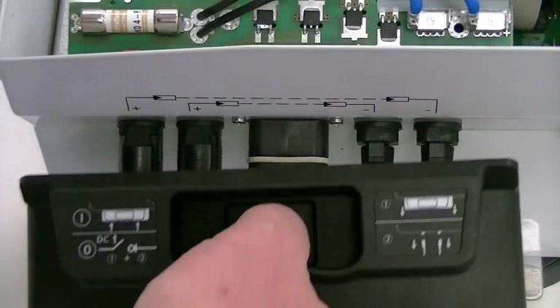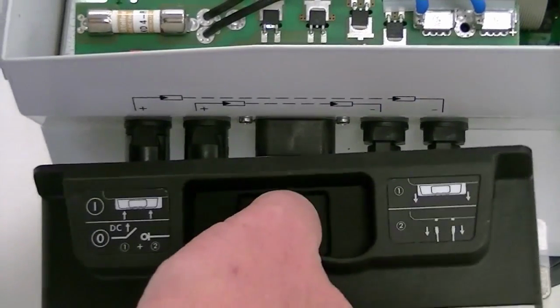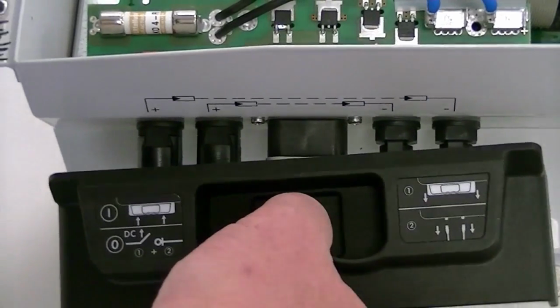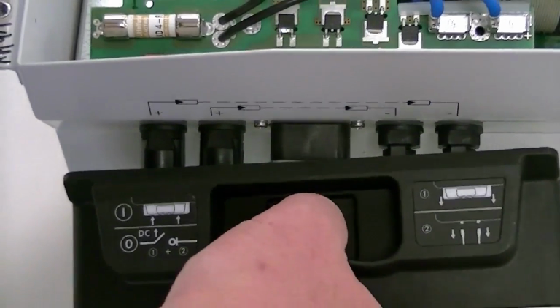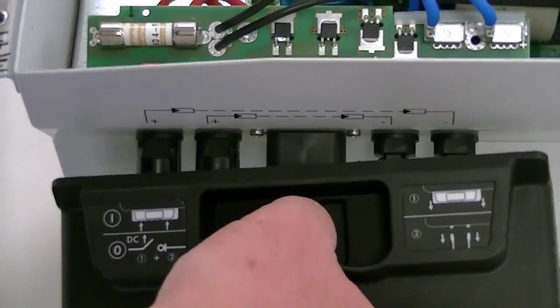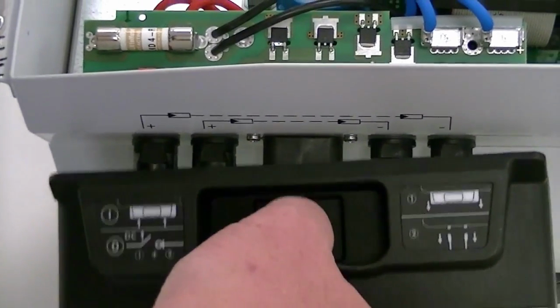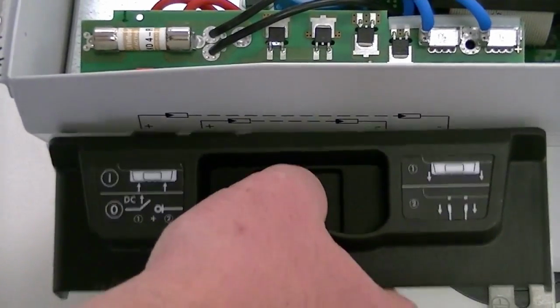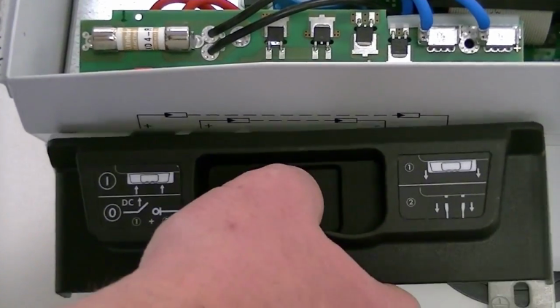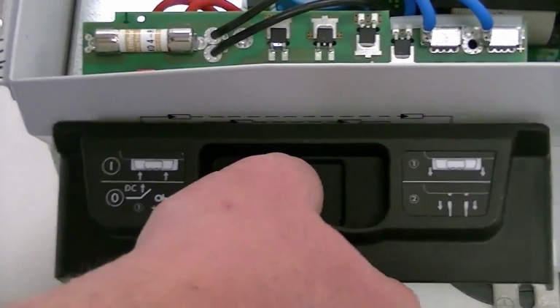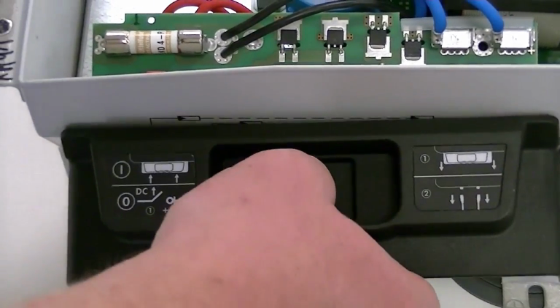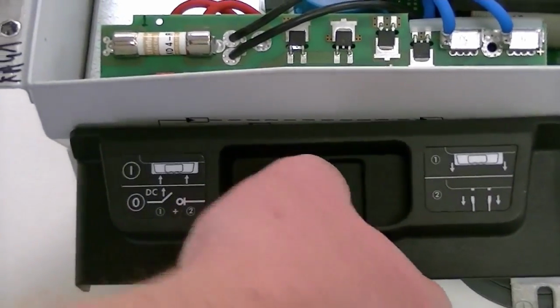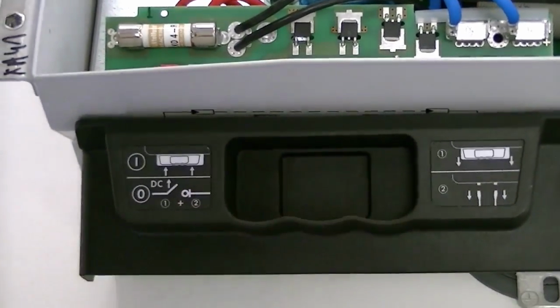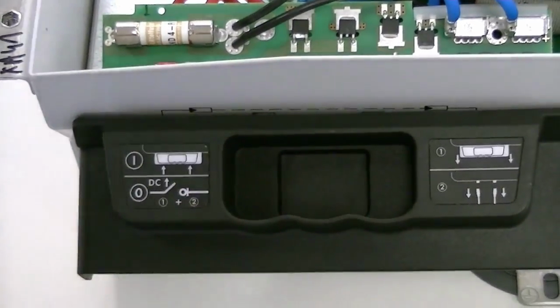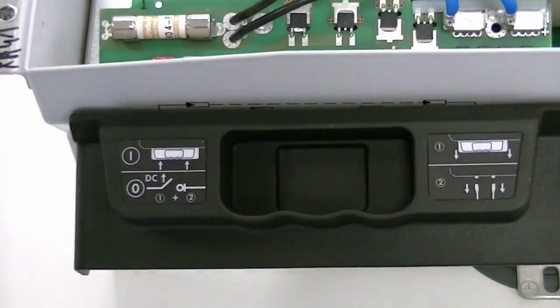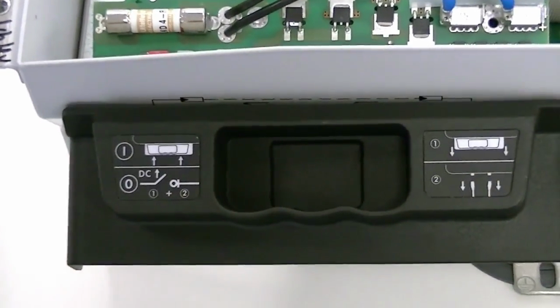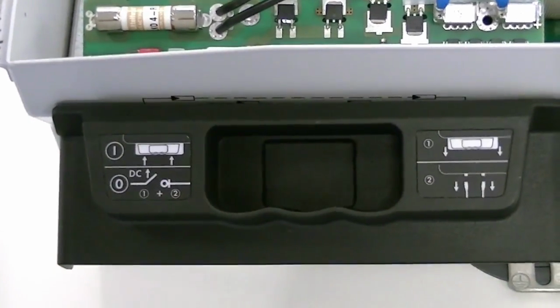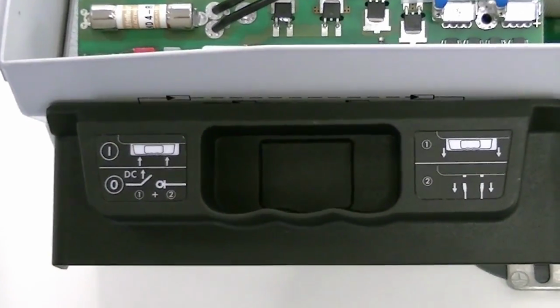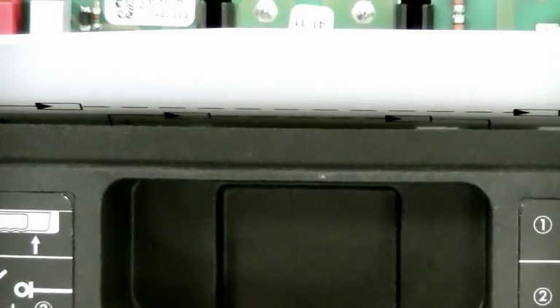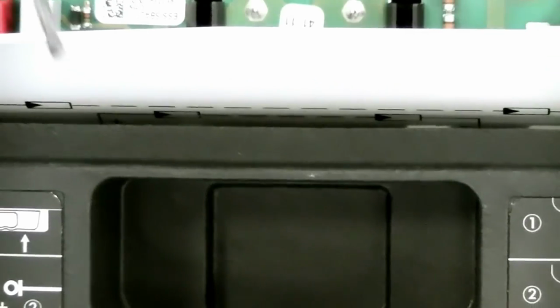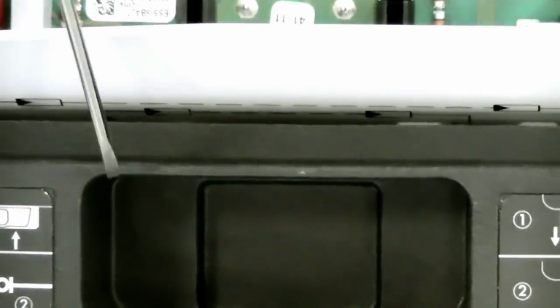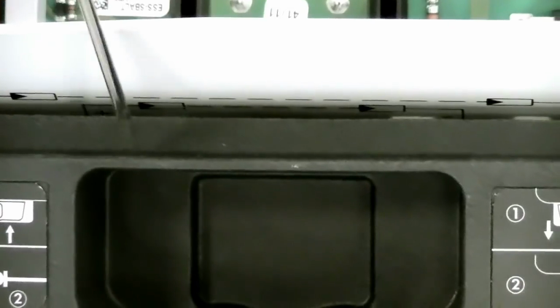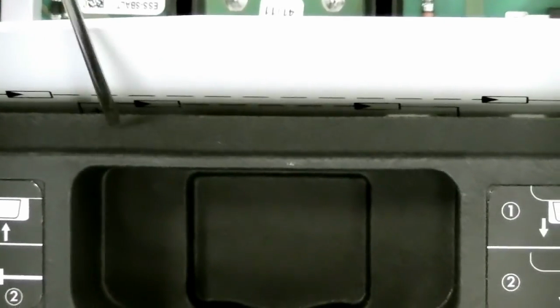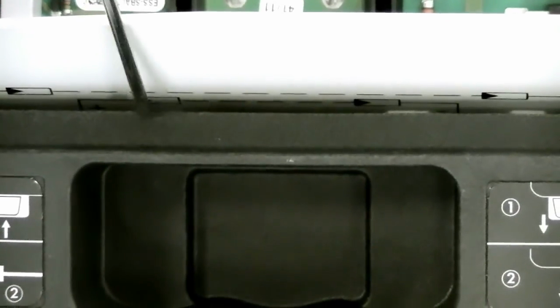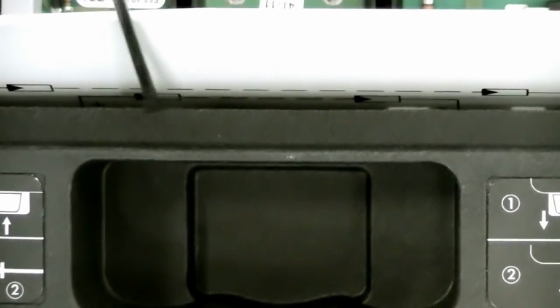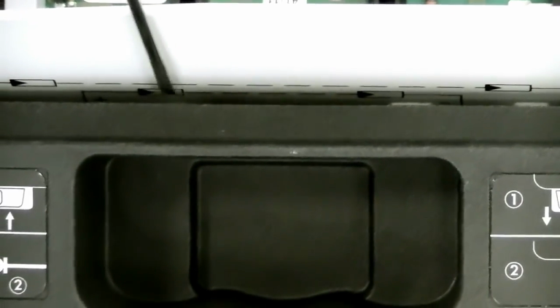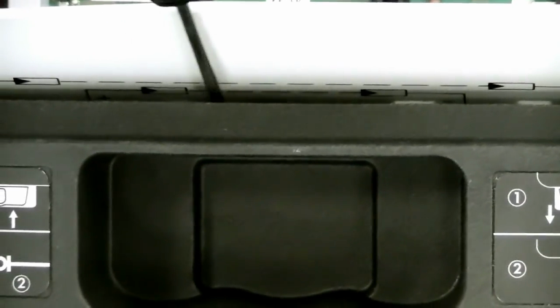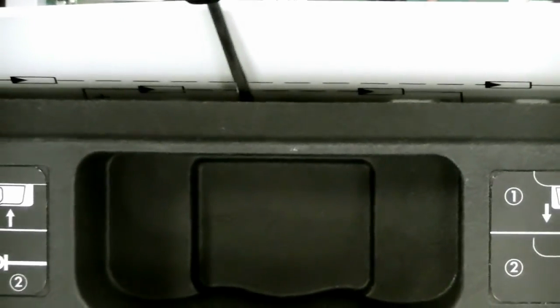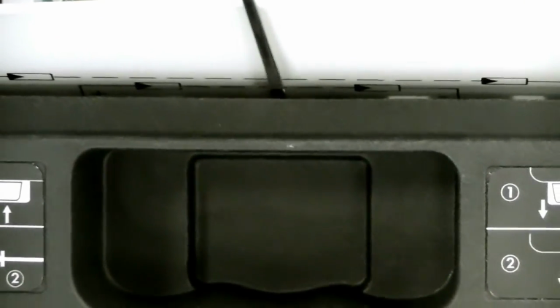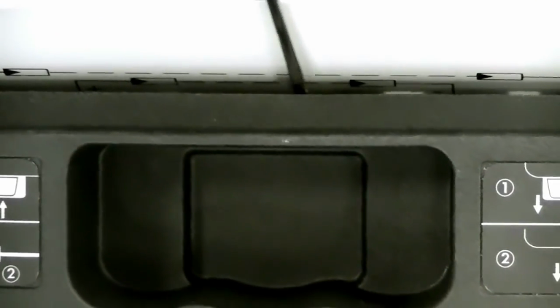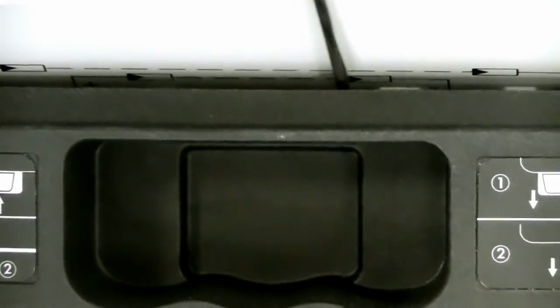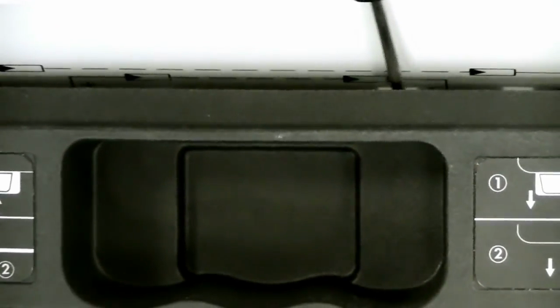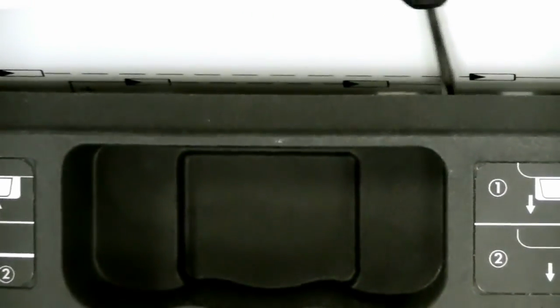What we want to show you now is how to incorrectly install the ESS handle. Please note the gap between the handle and the body of the inverter.